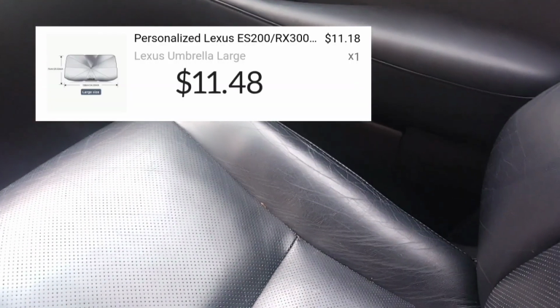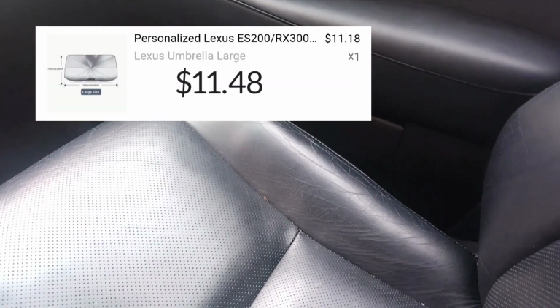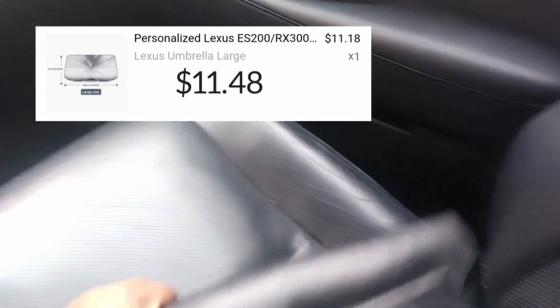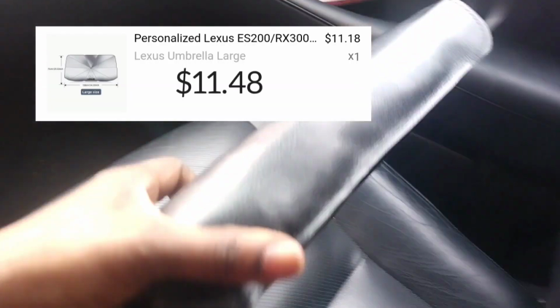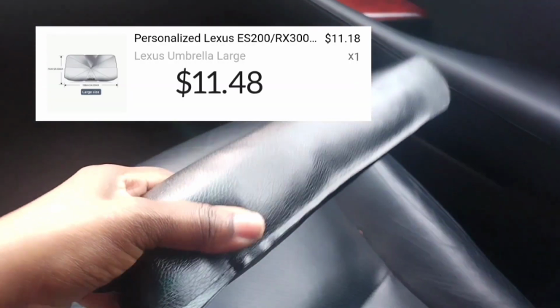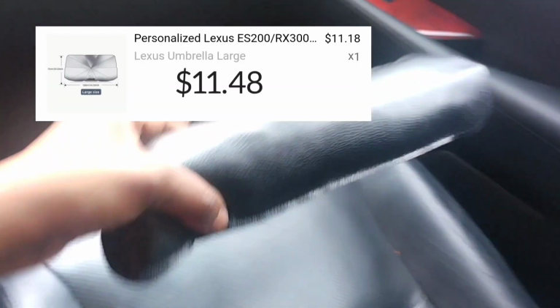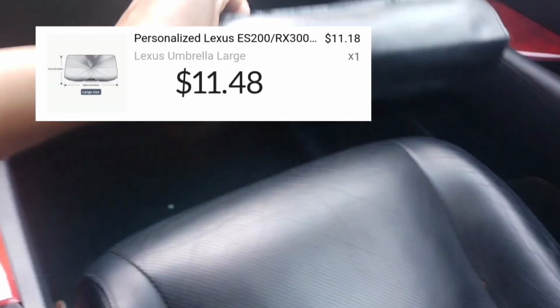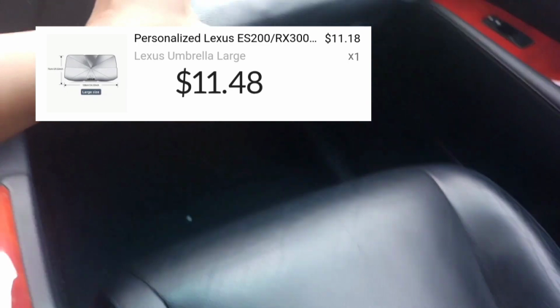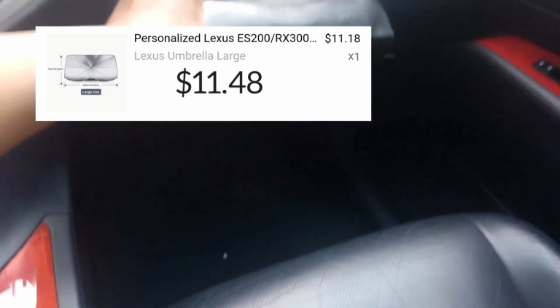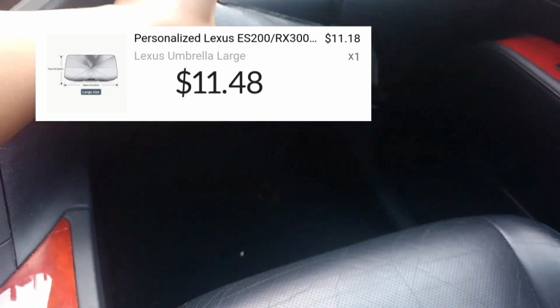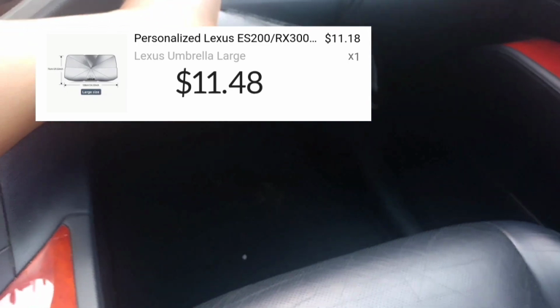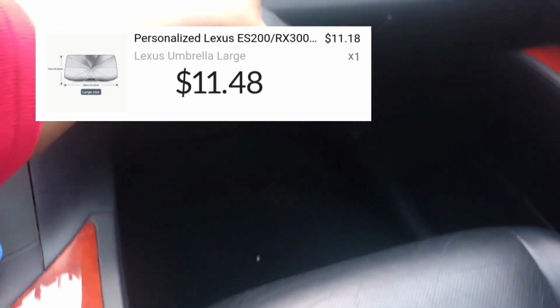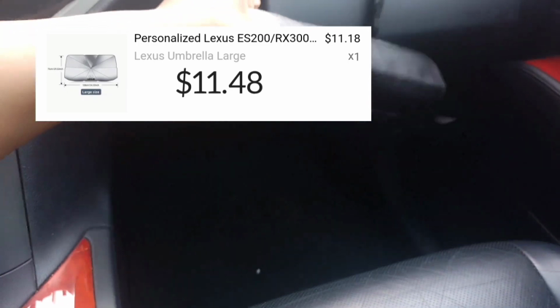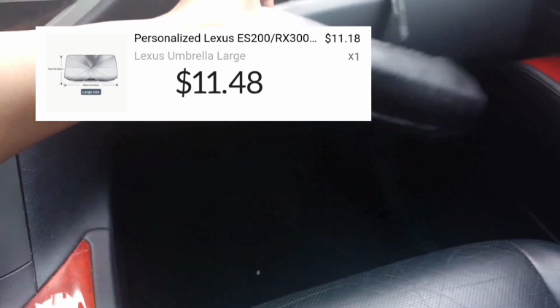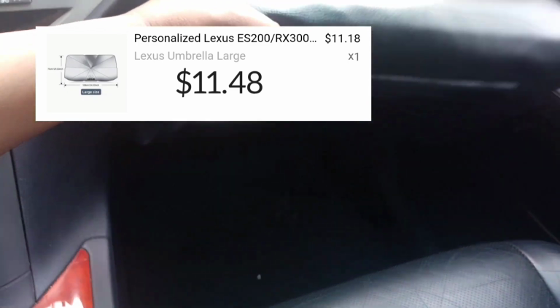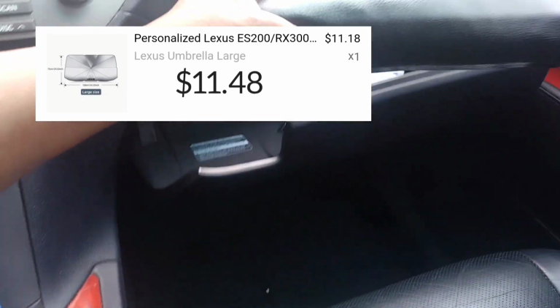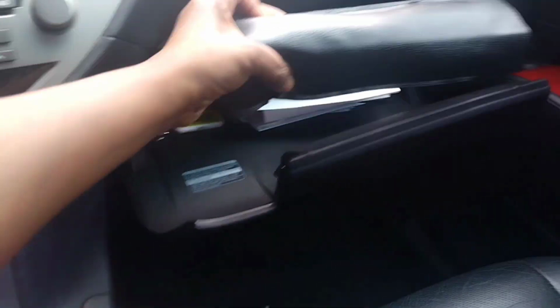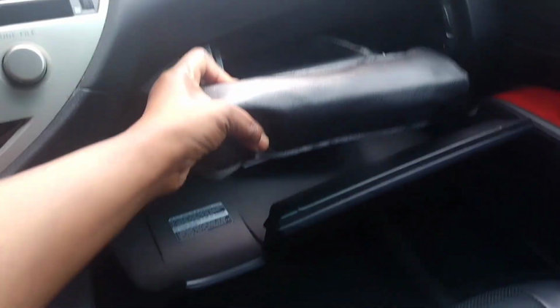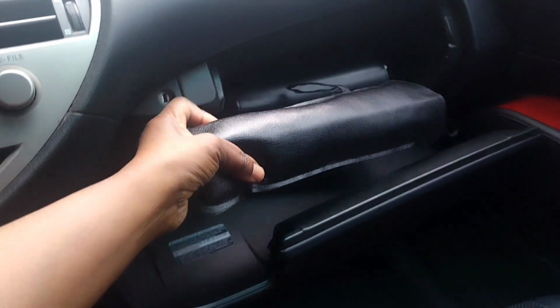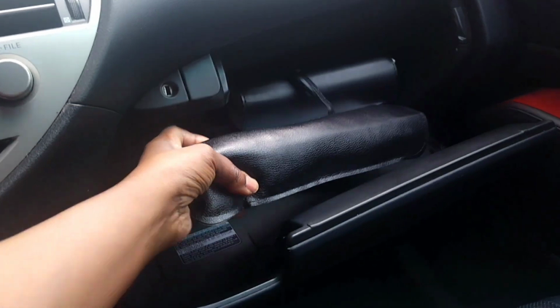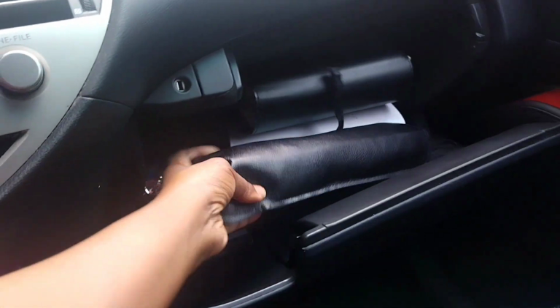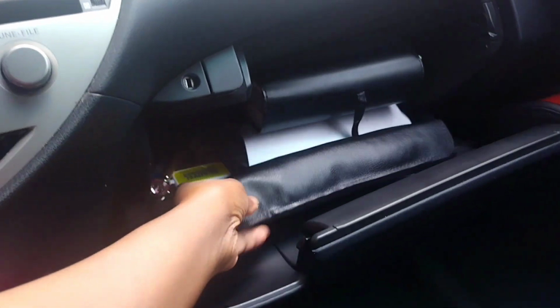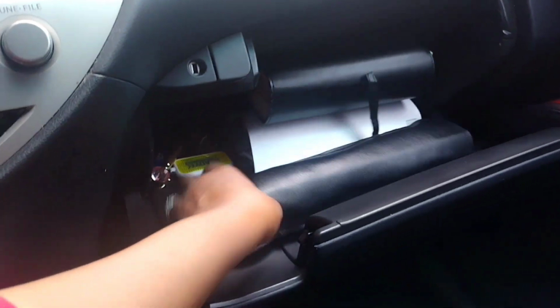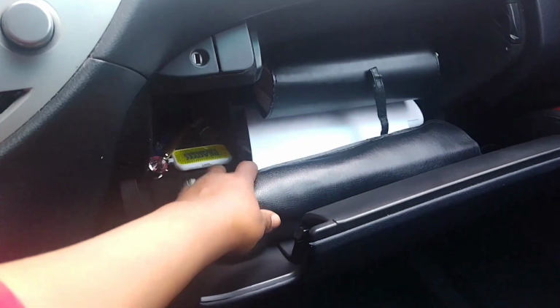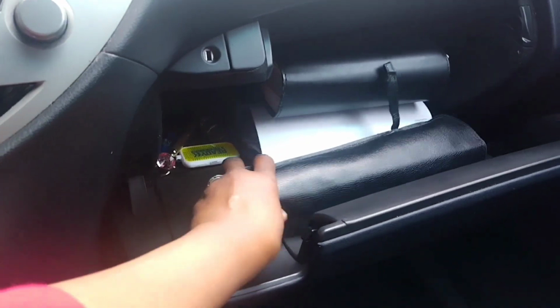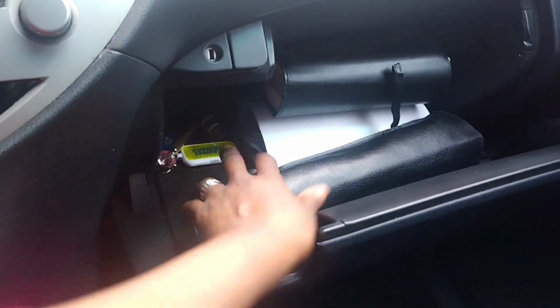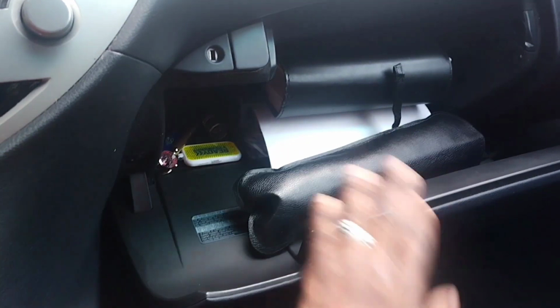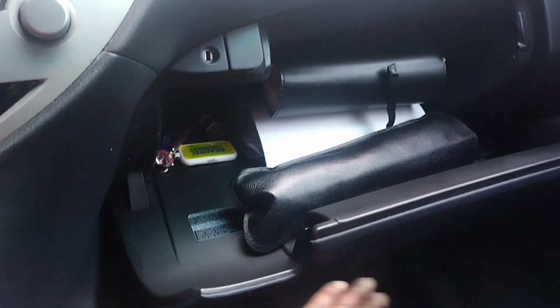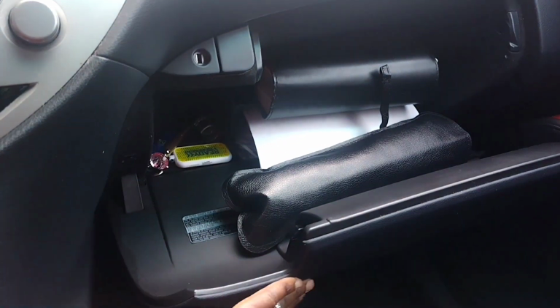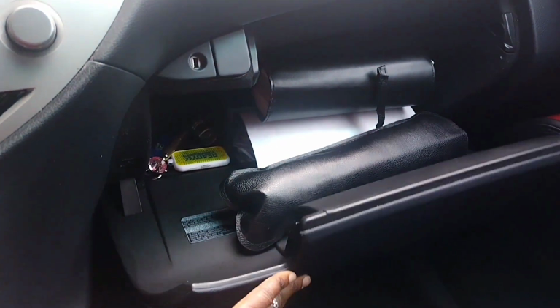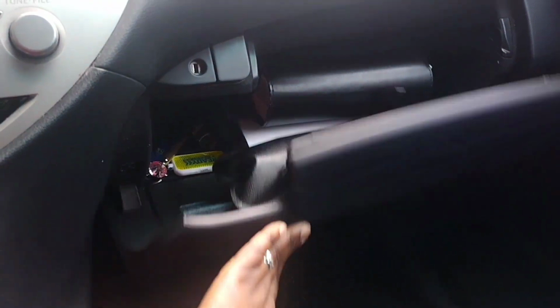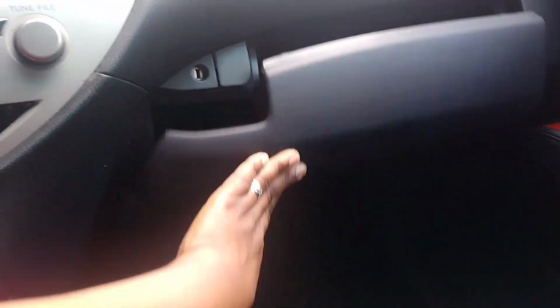Let me put this in the glove compartment and see if it fits.